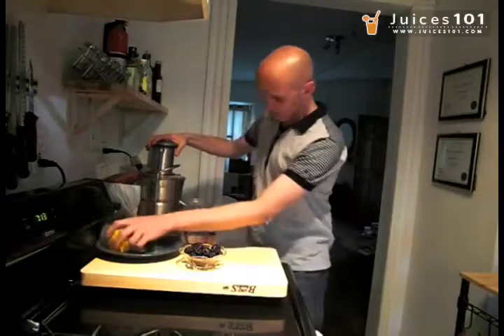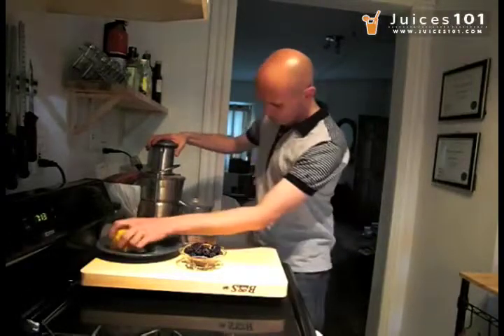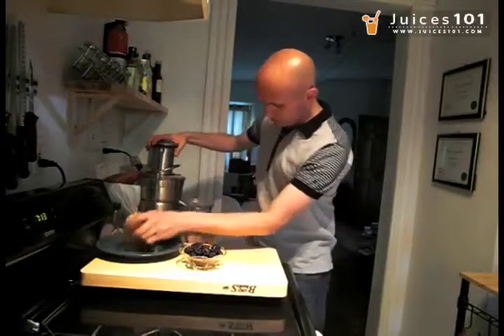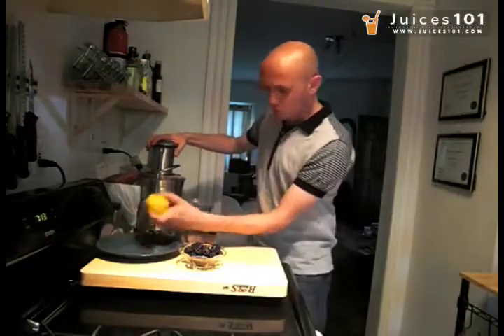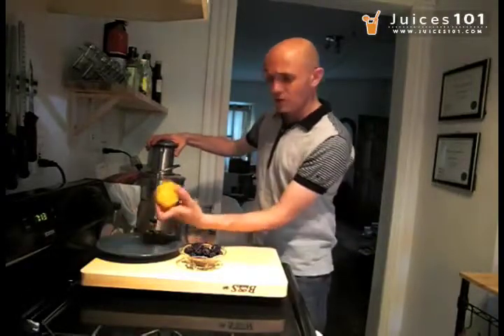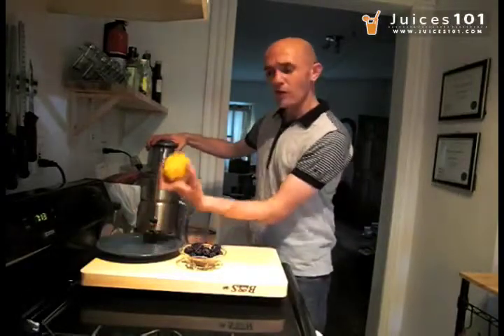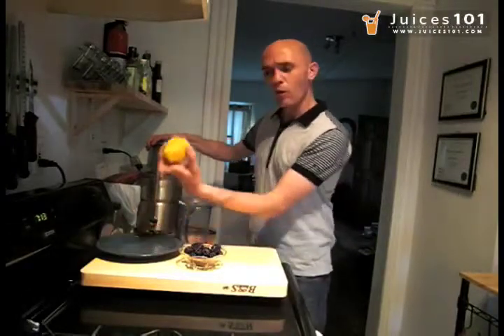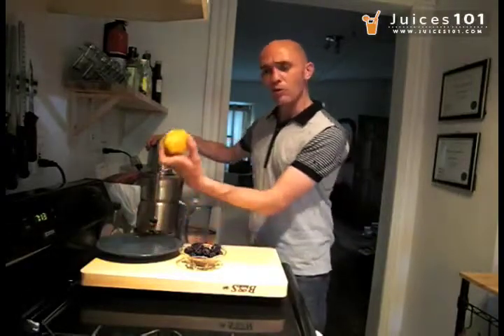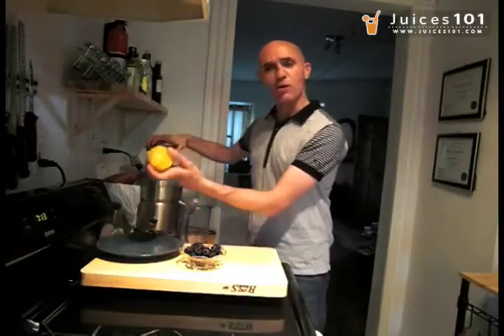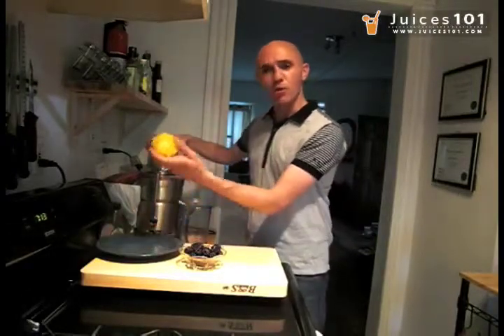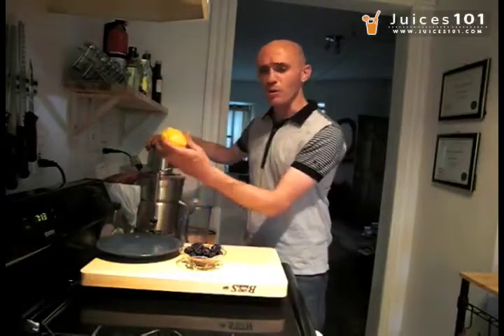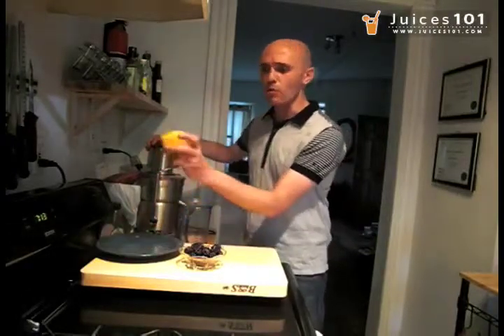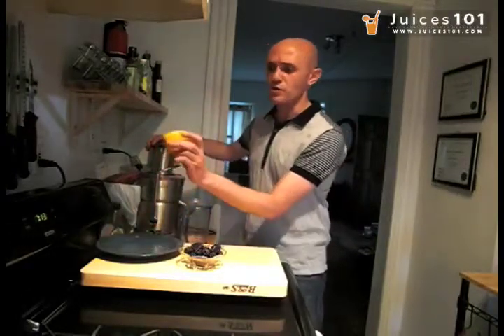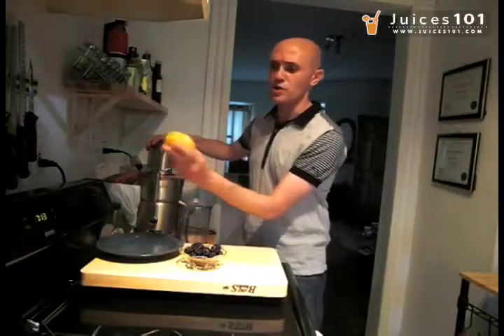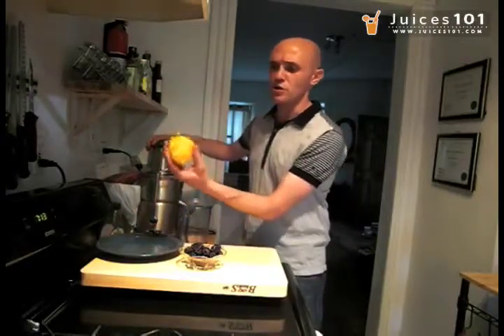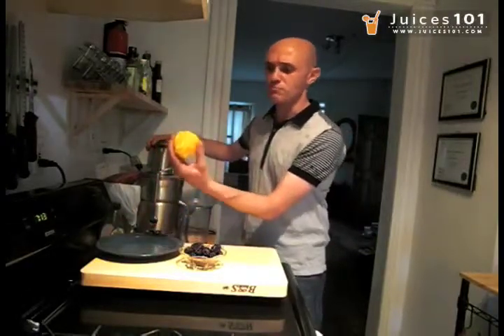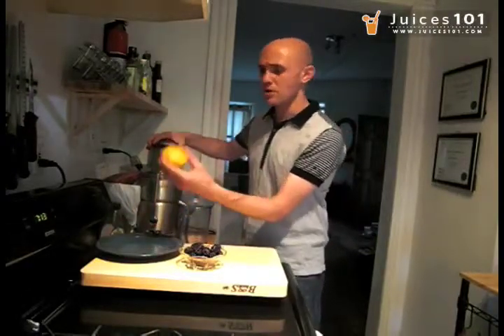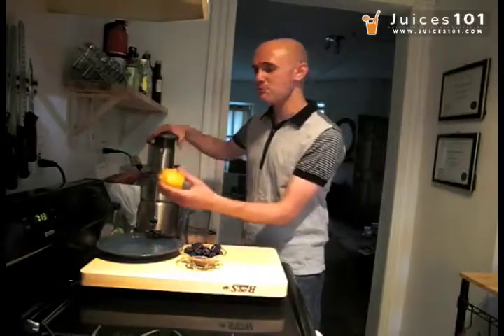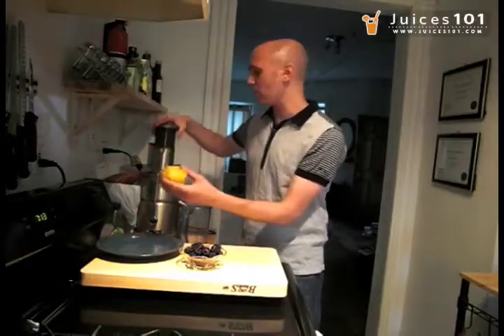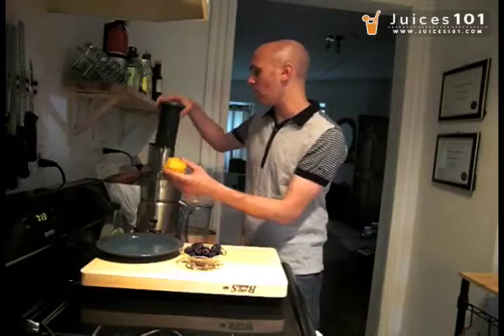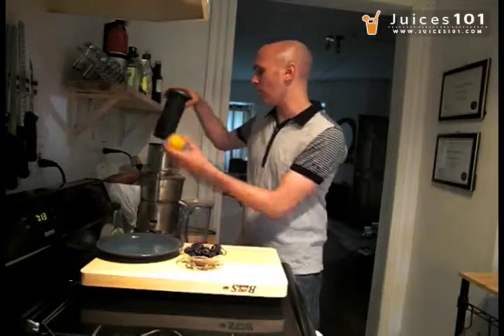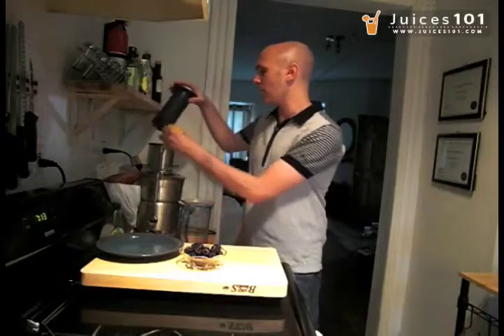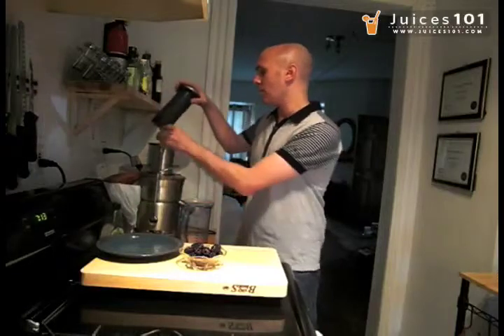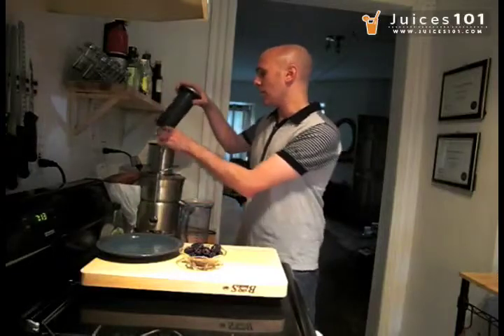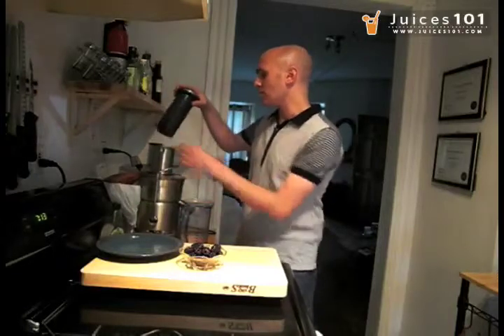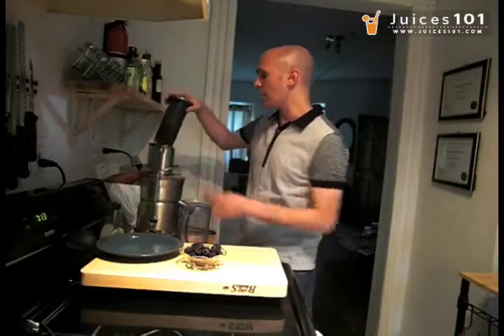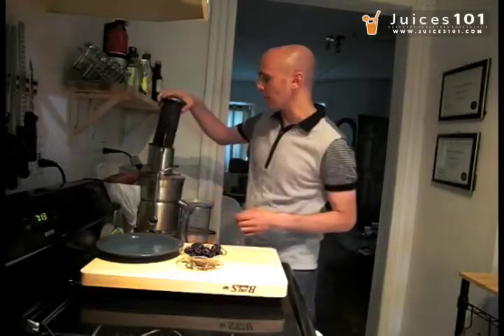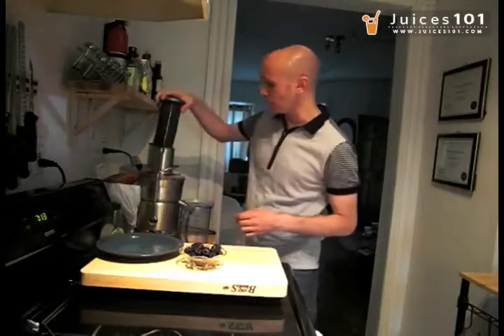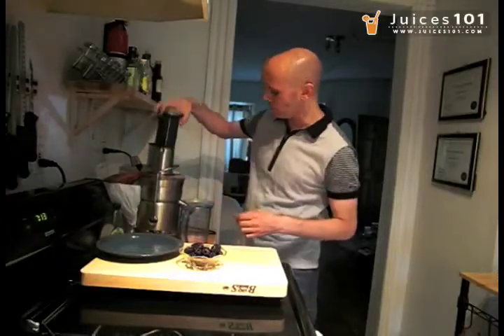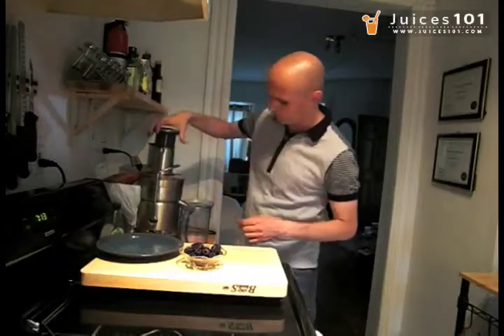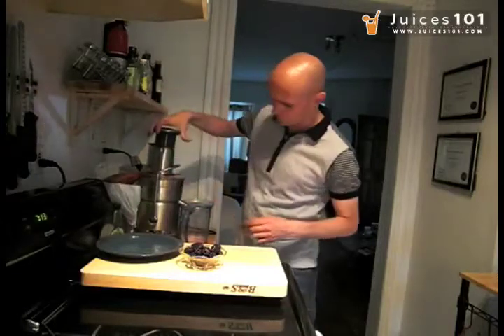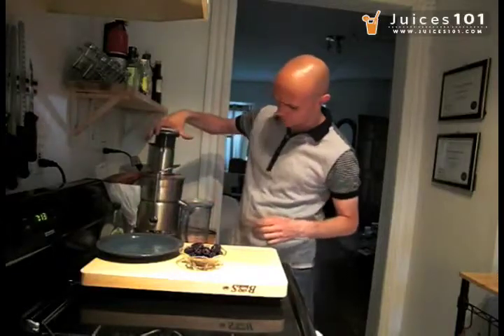To that, I'm going to take a whole navel orange here, just peel the whole thing and slide it into the juicer here.